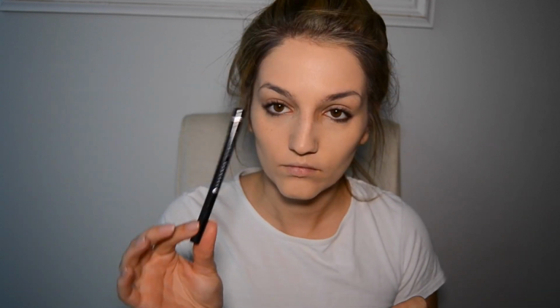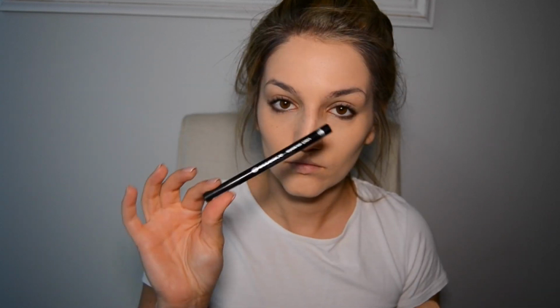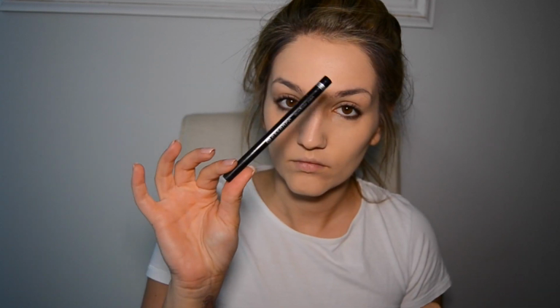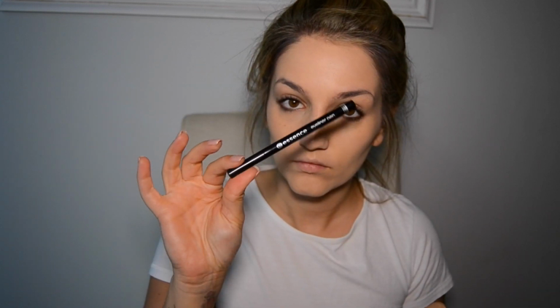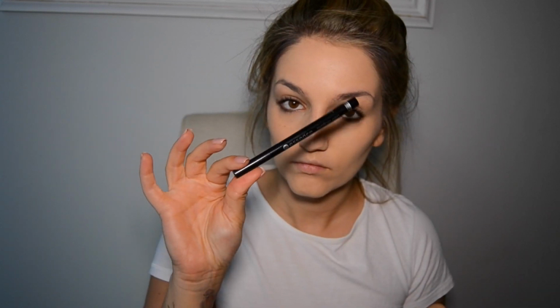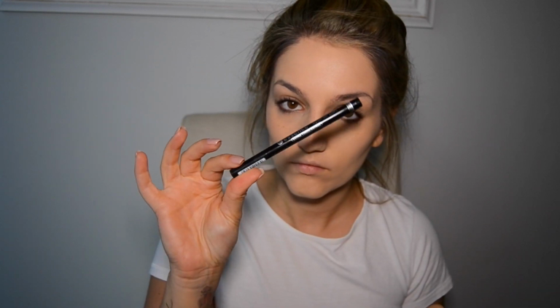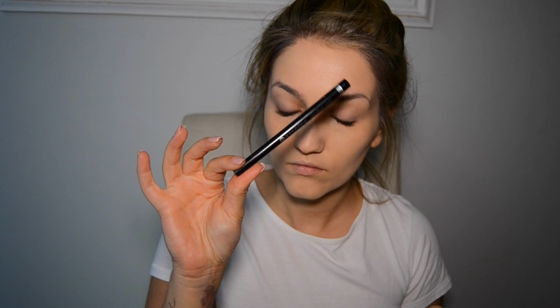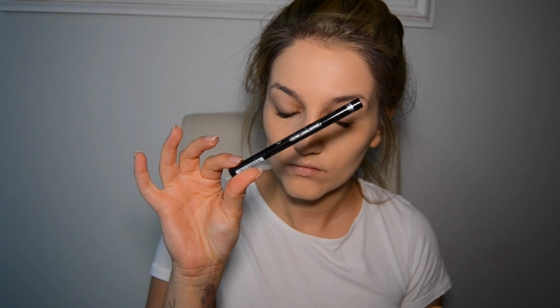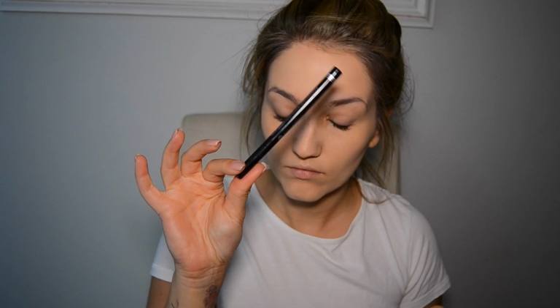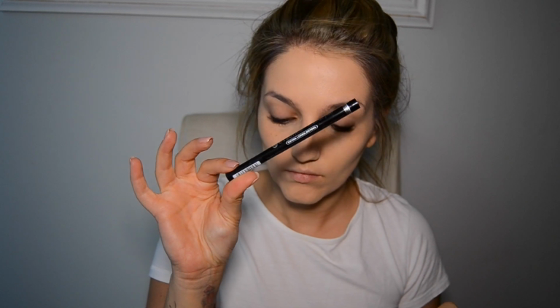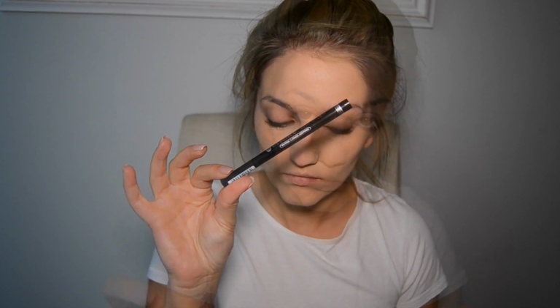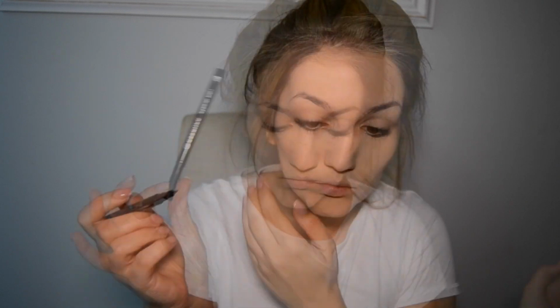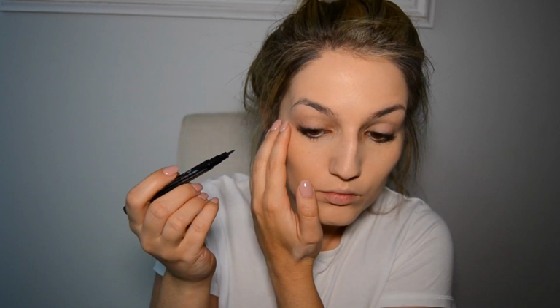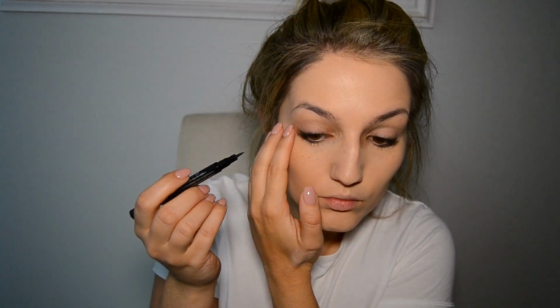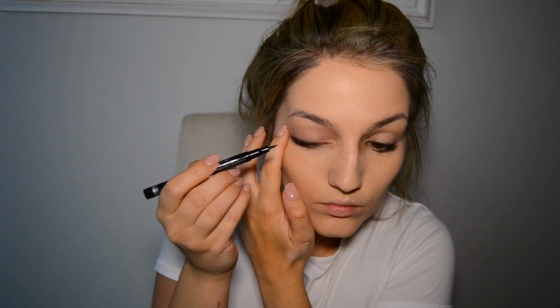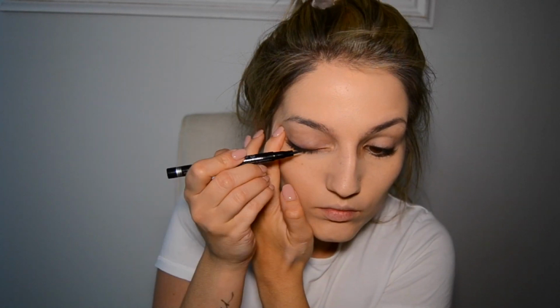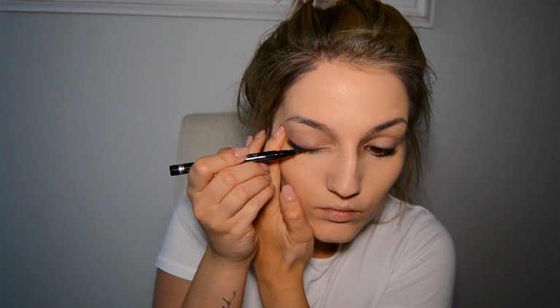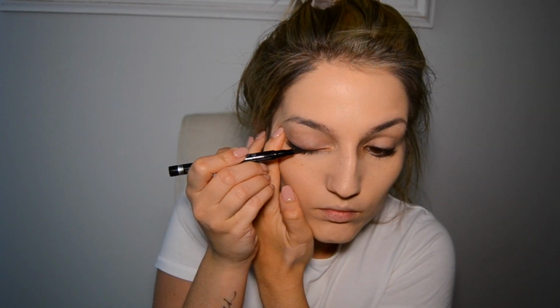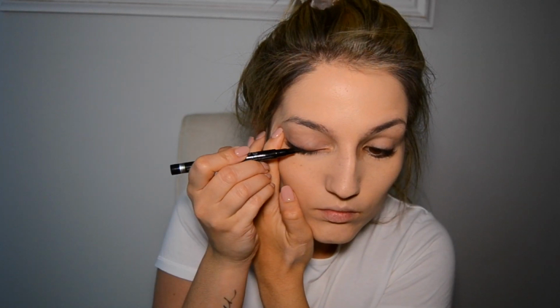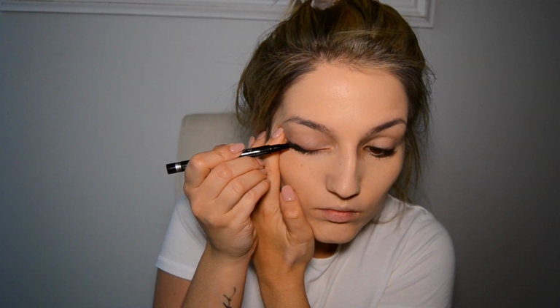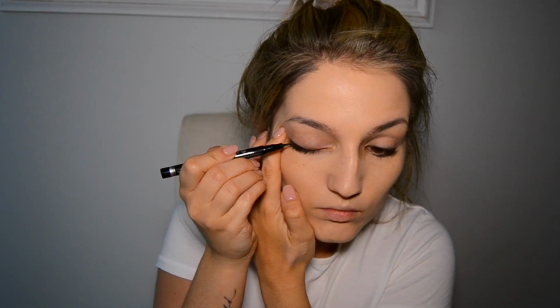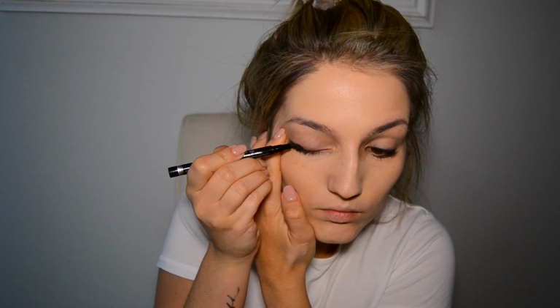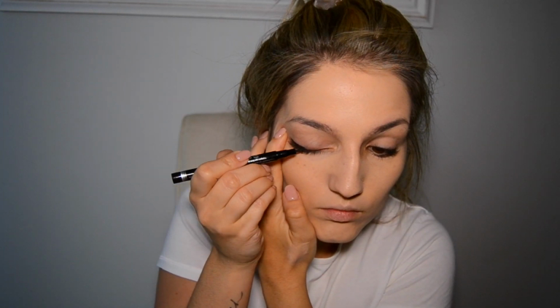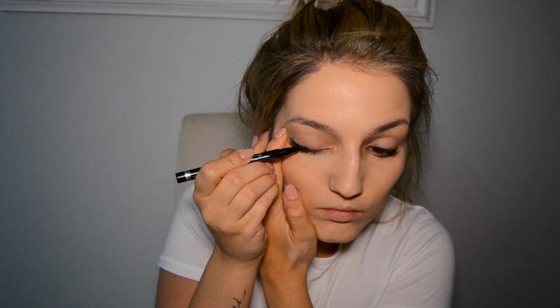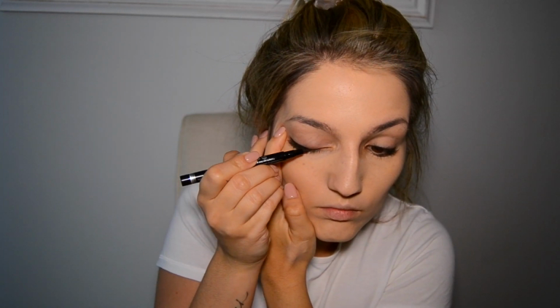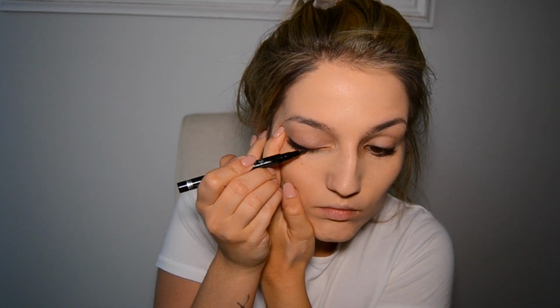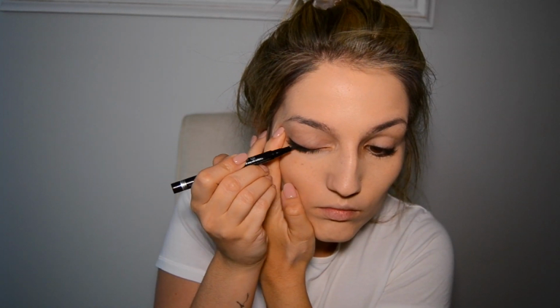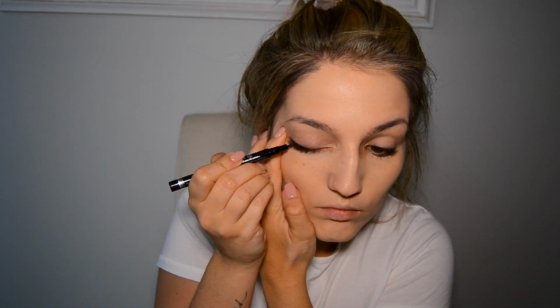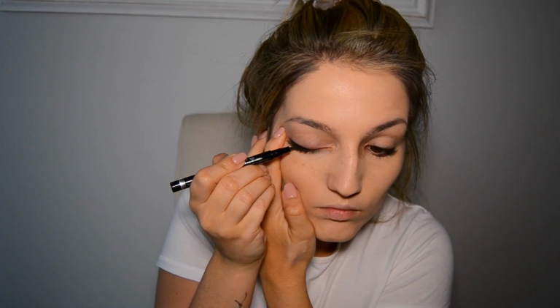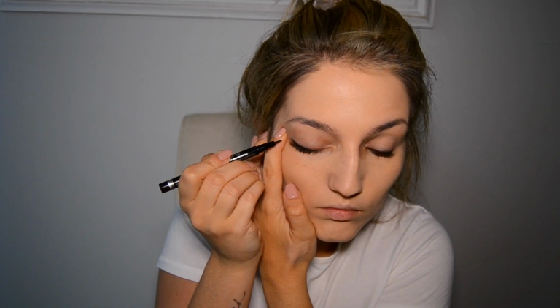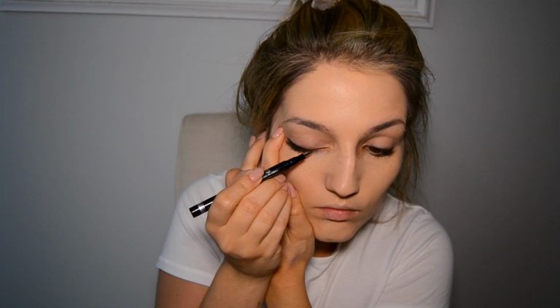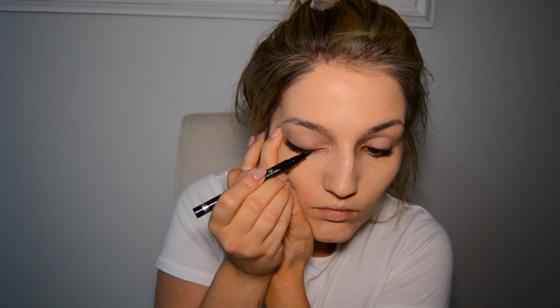I'm now going to go in with my essence marker and I'm just going to create a winged line on both sides.